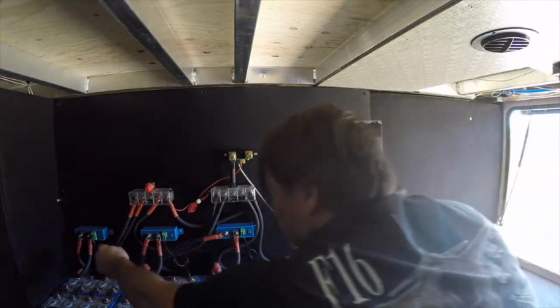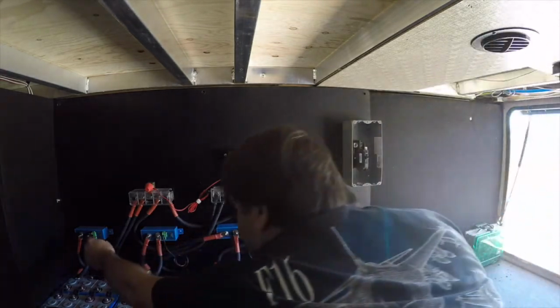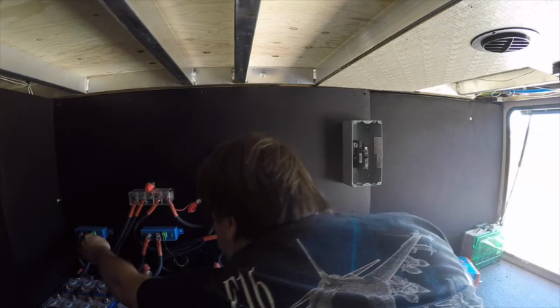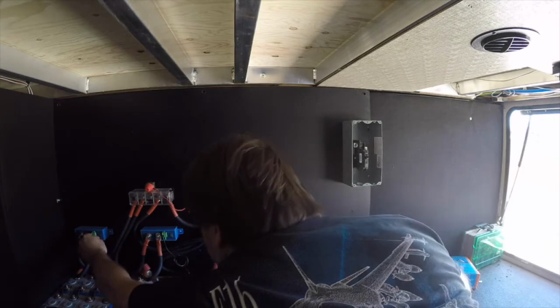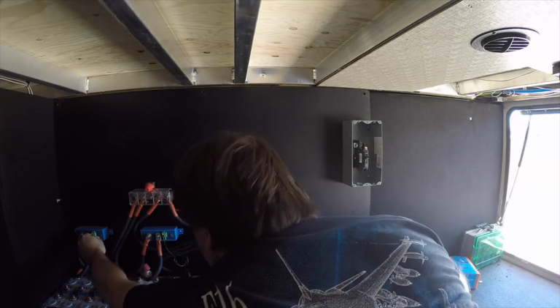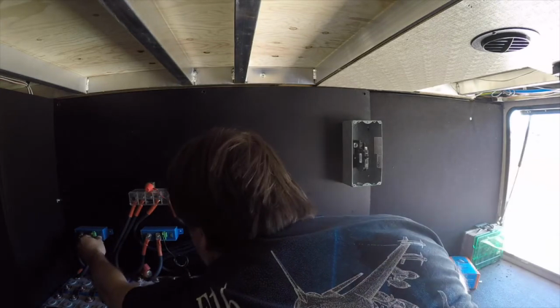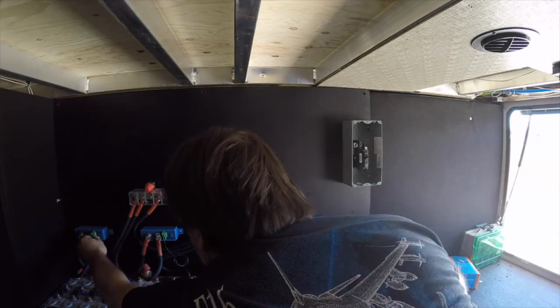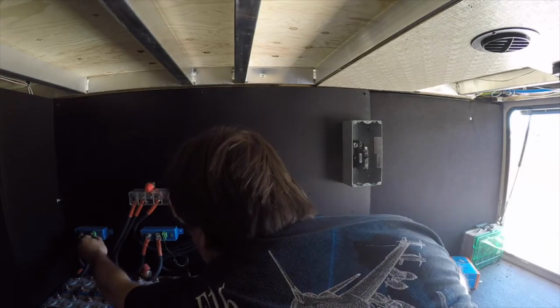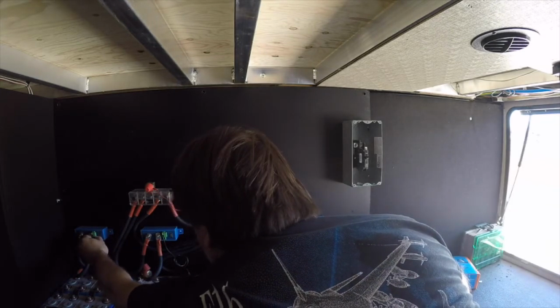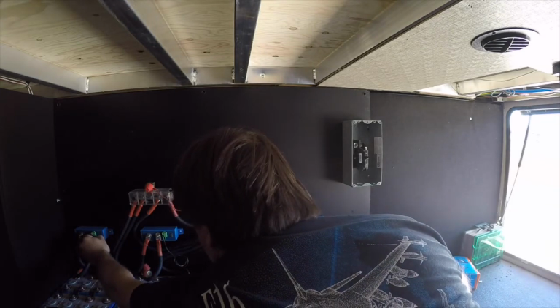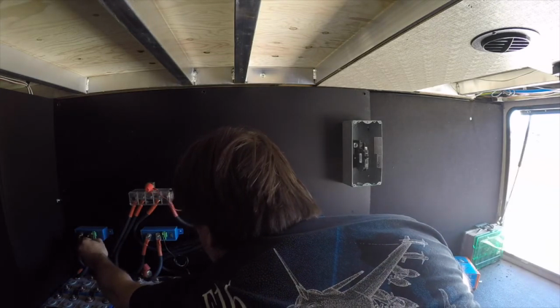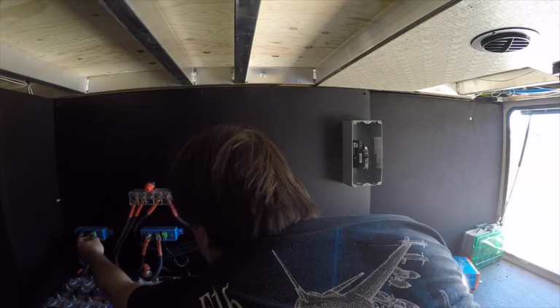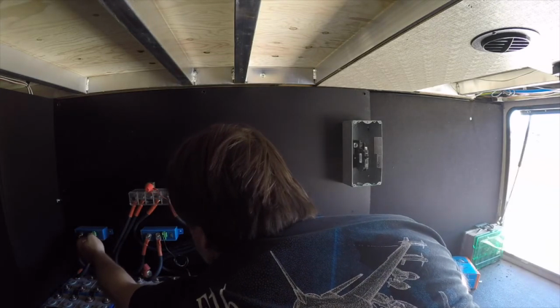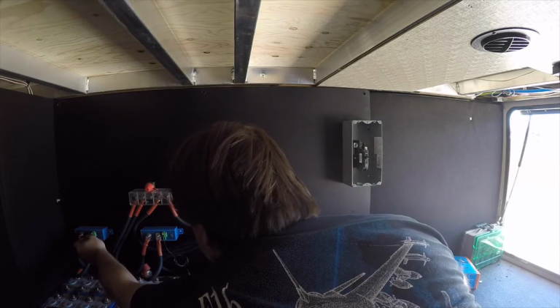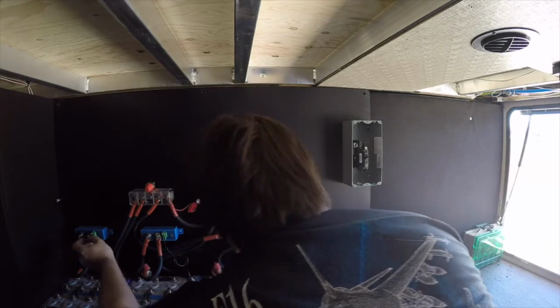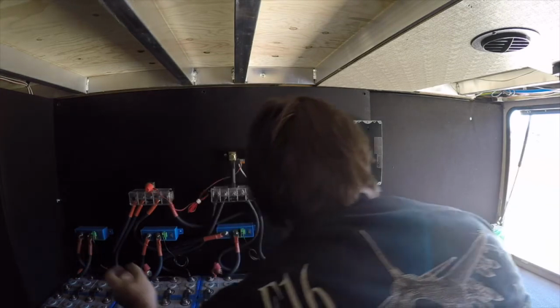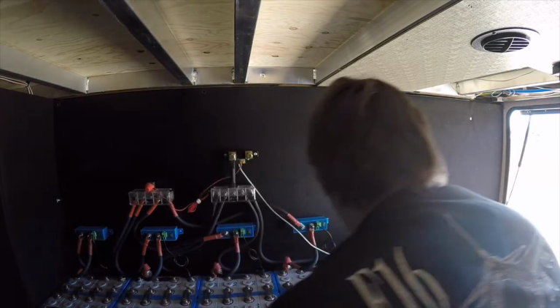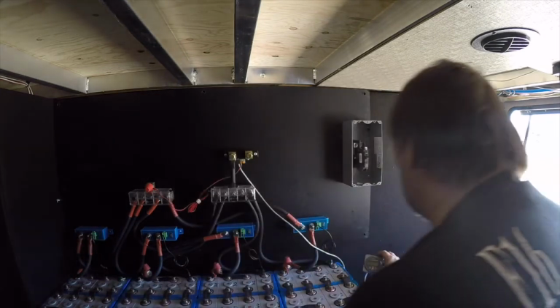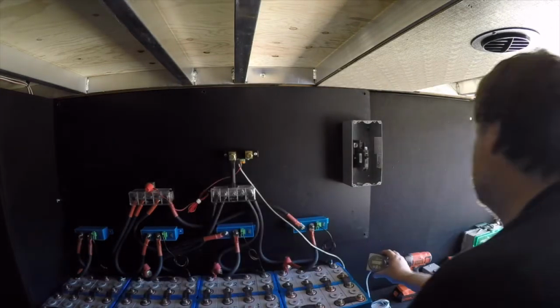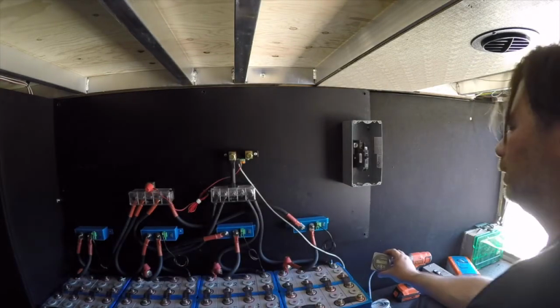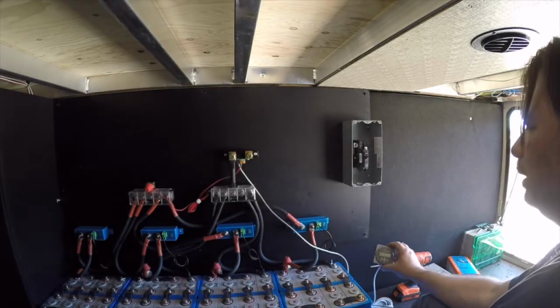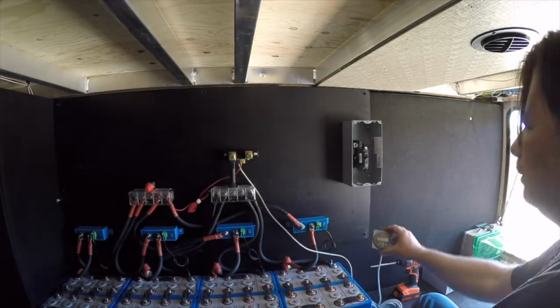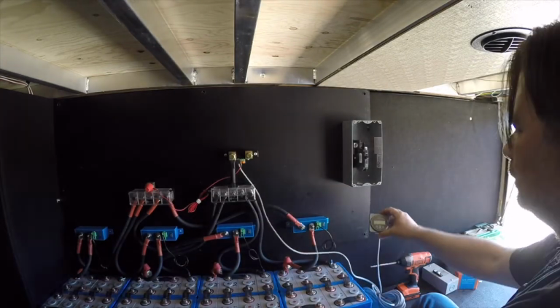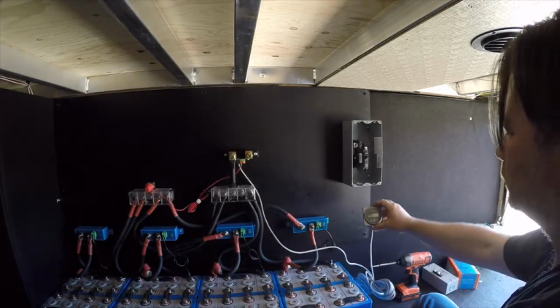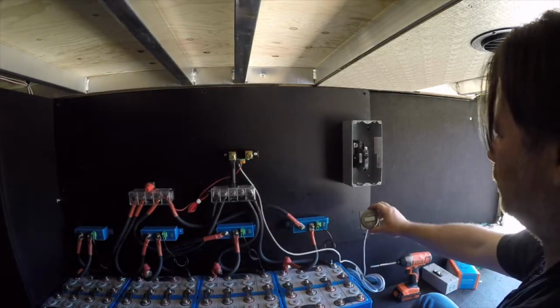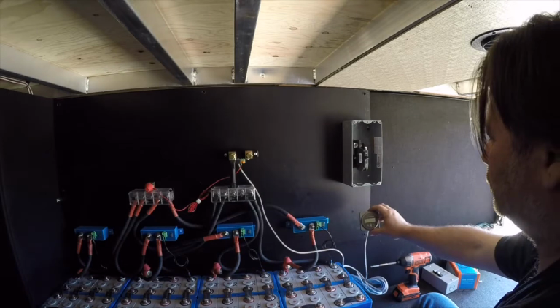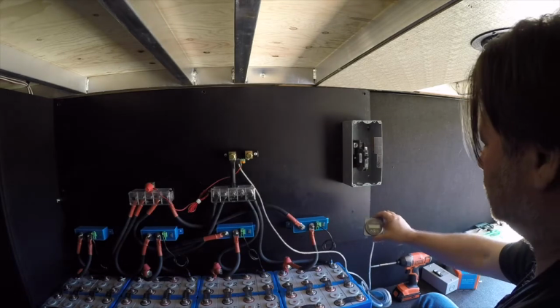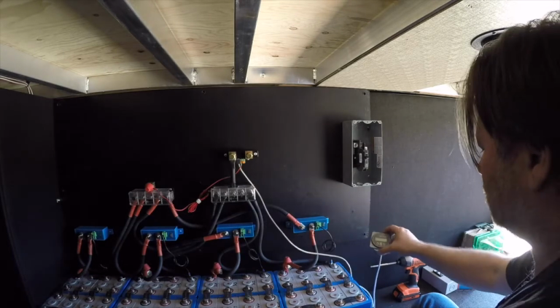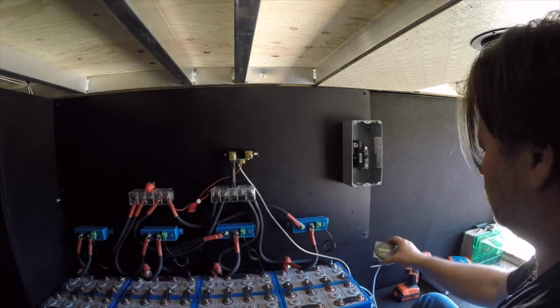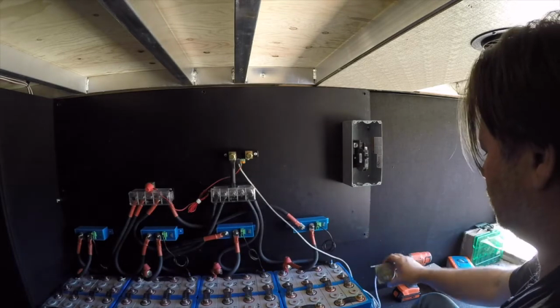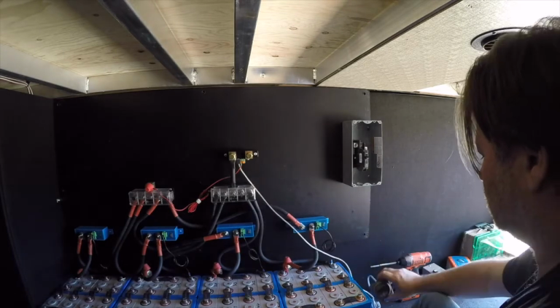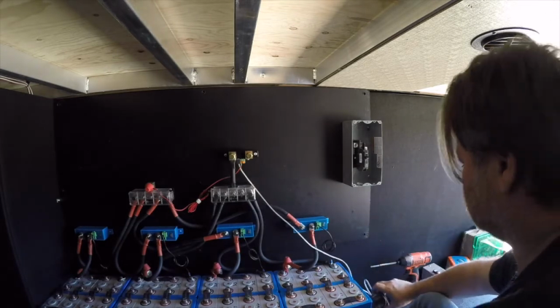All right, pulling the plug on this last one here — and the meter goes off. Exactly what we wanted to see.